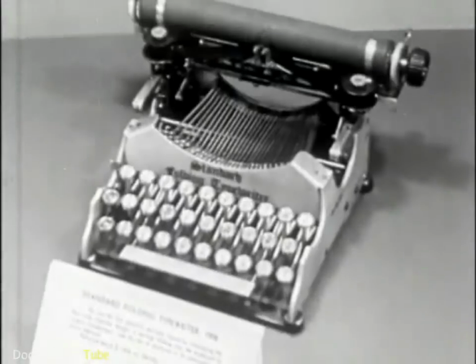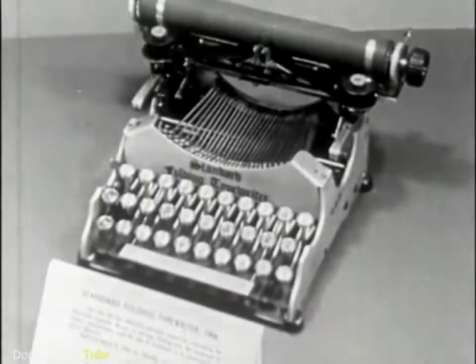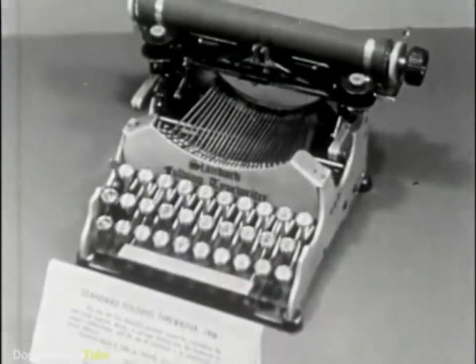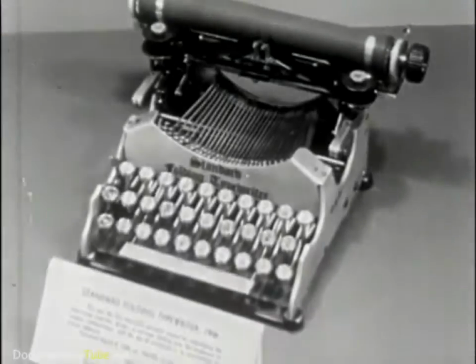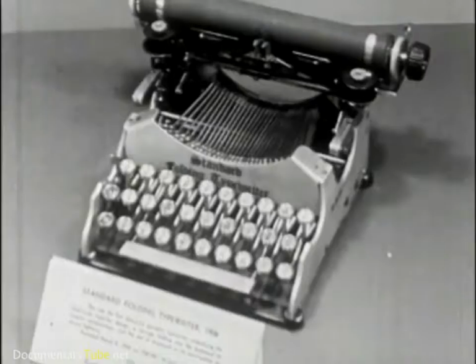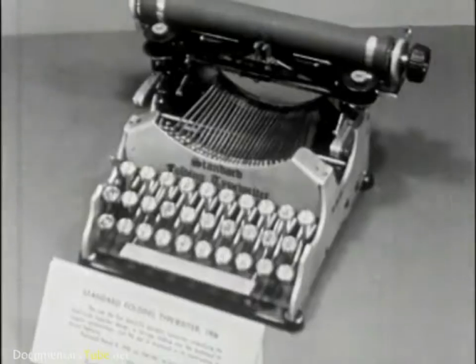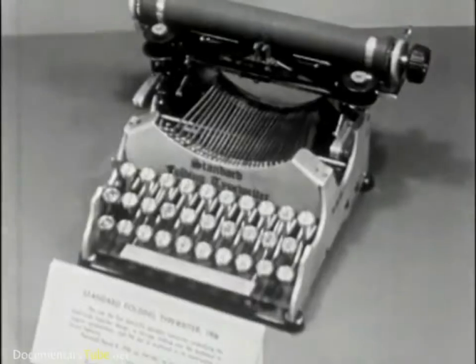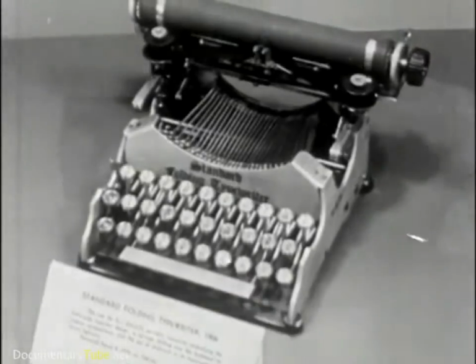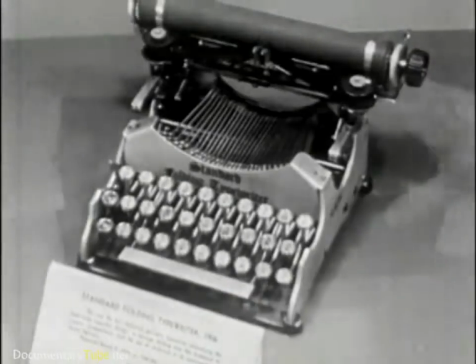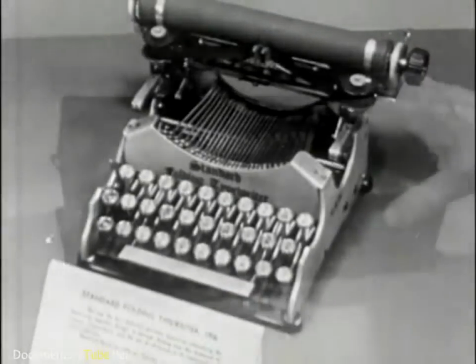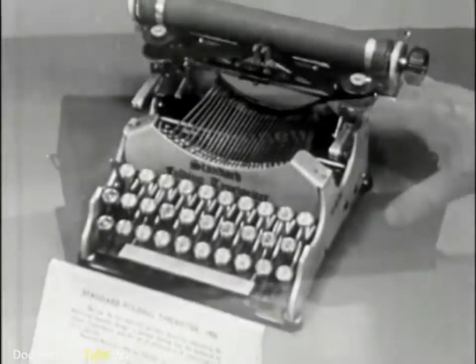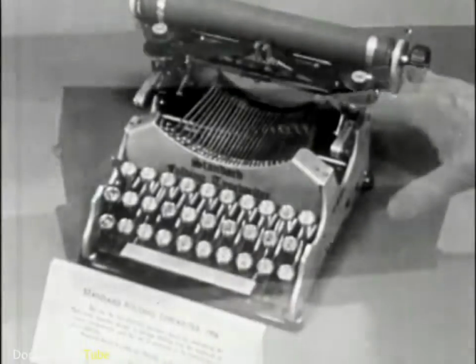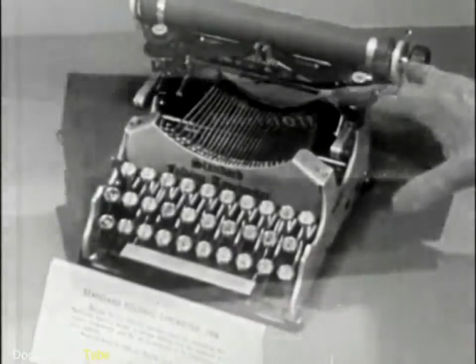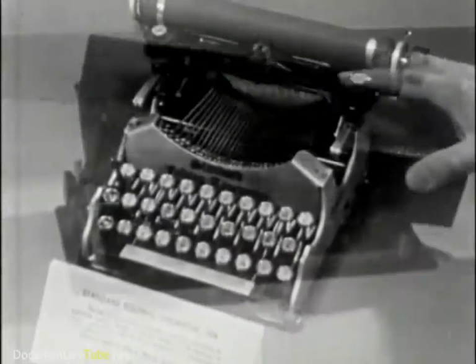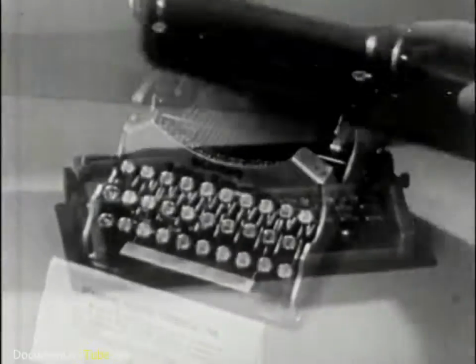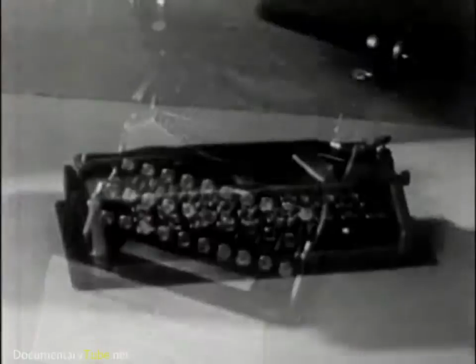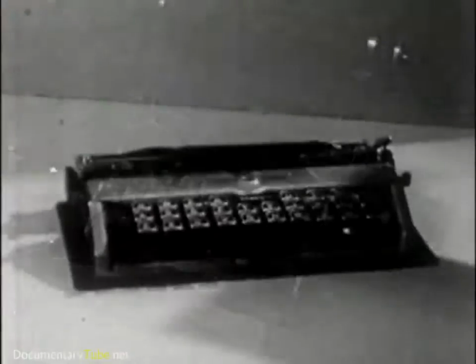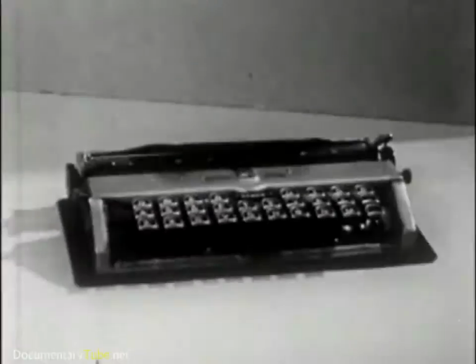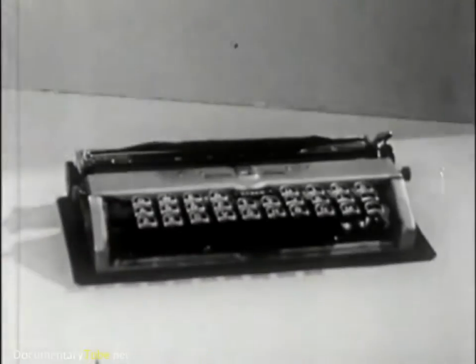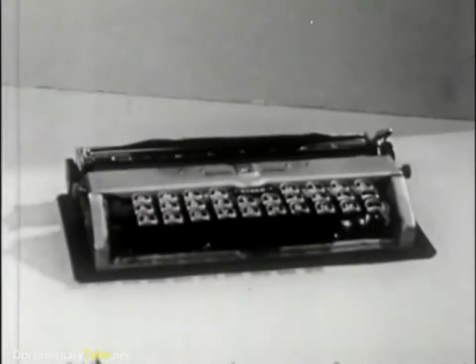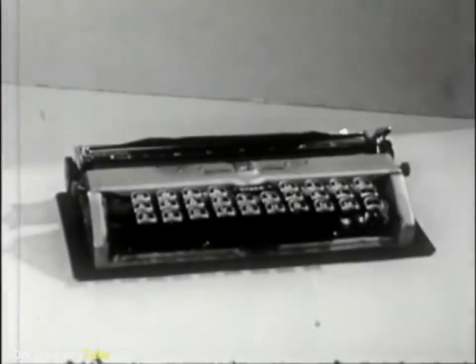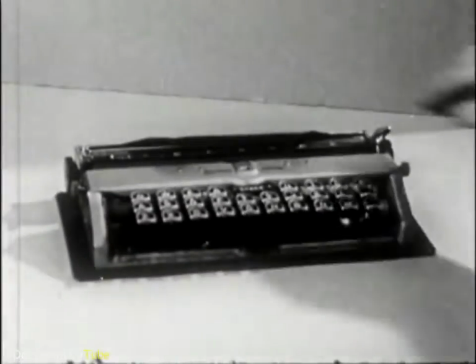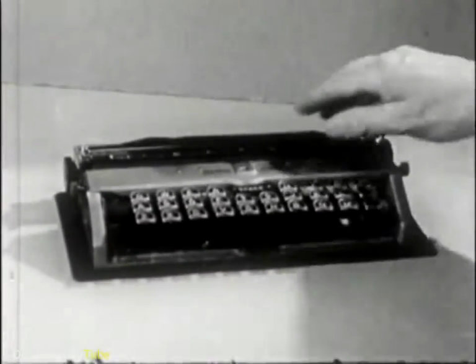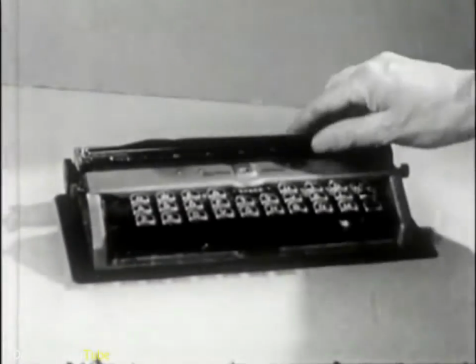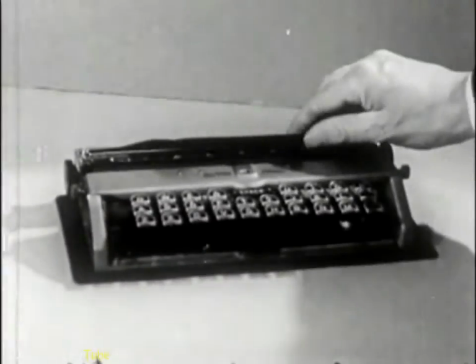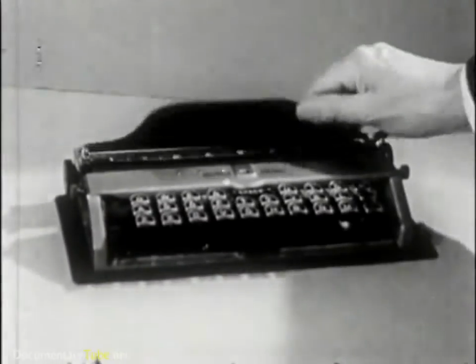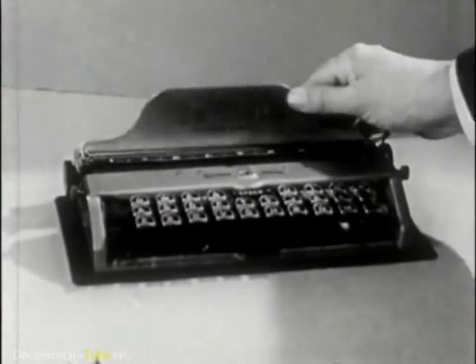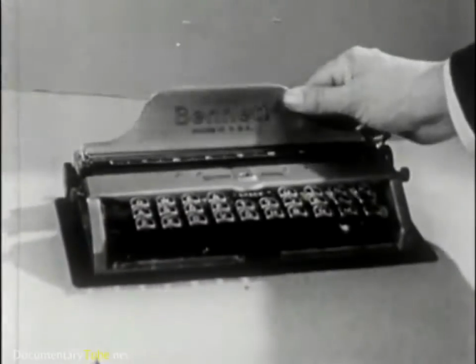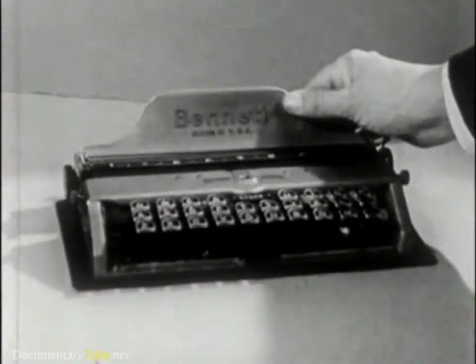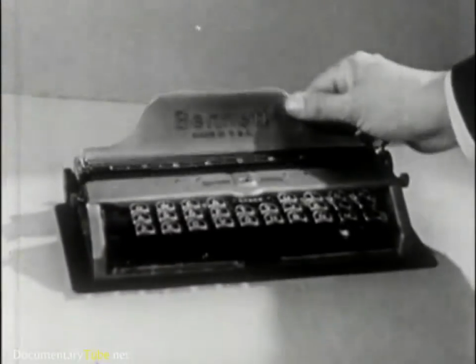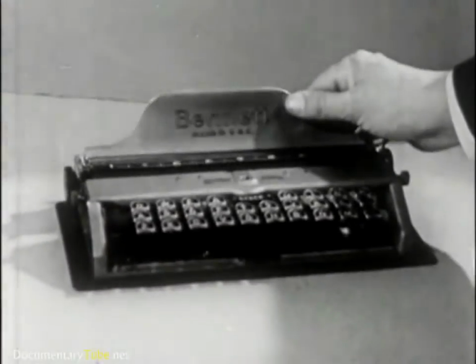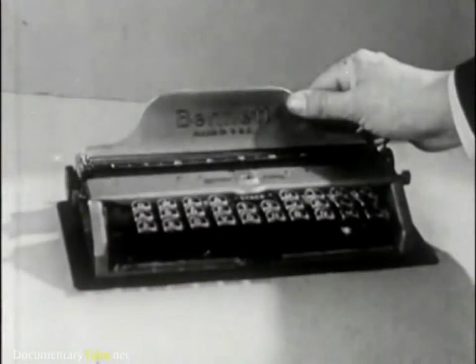This is the first portable, a Corona. And this is the Bennett Pocket Typewriter.